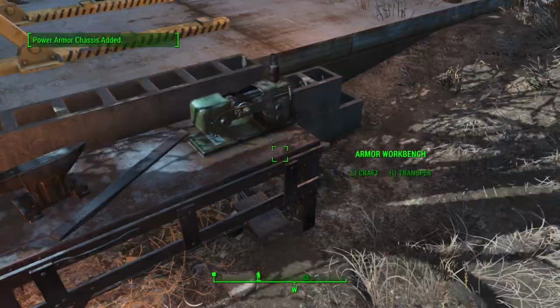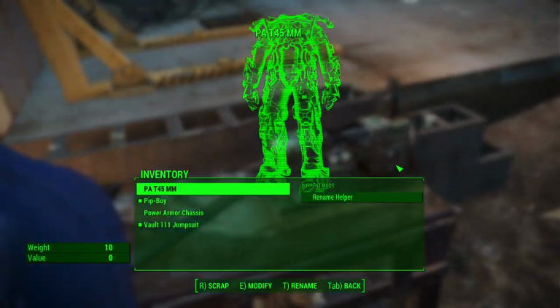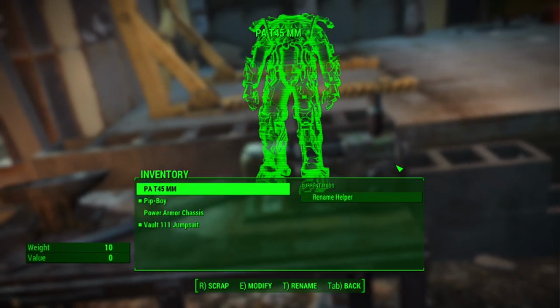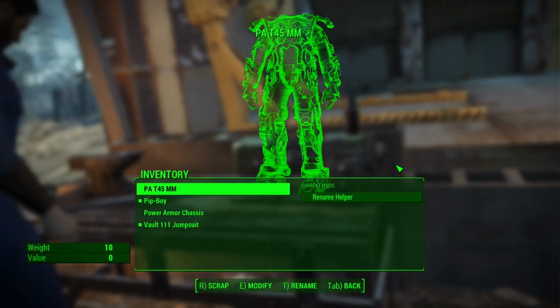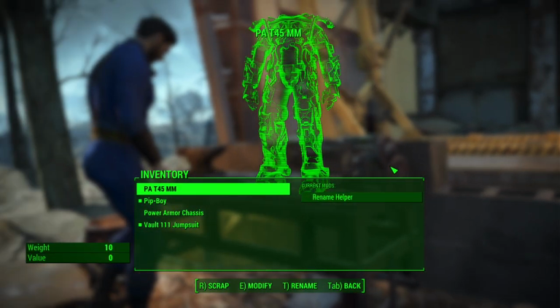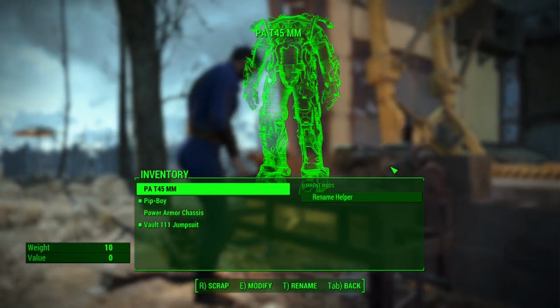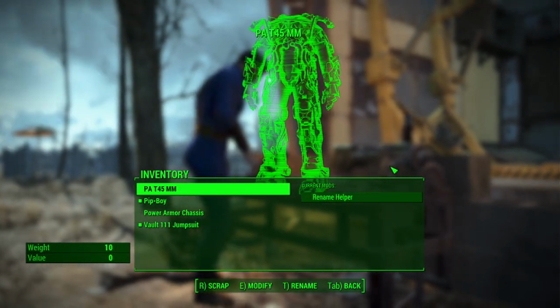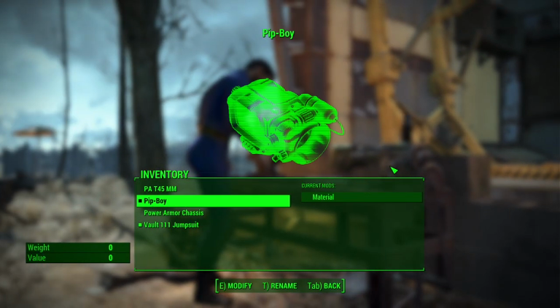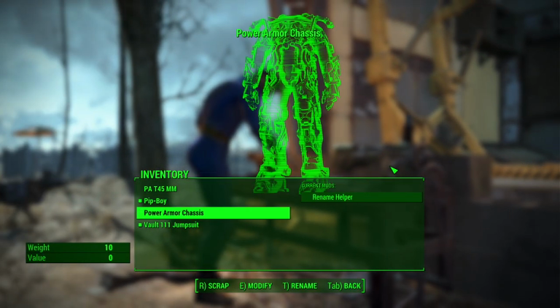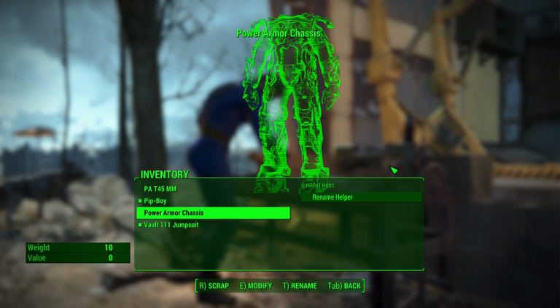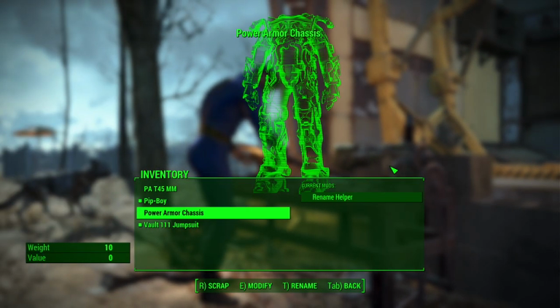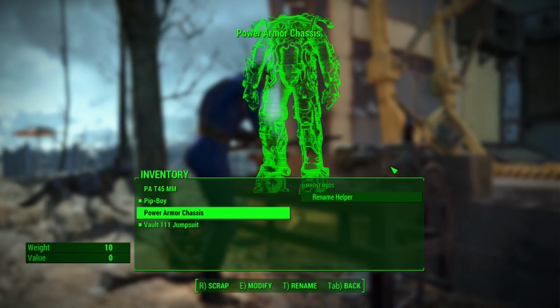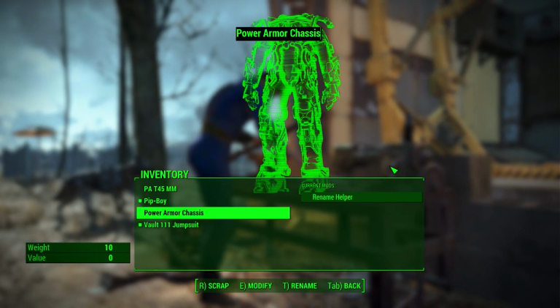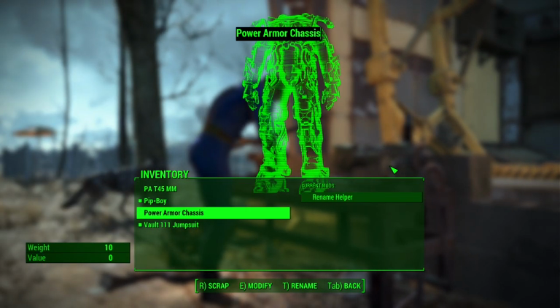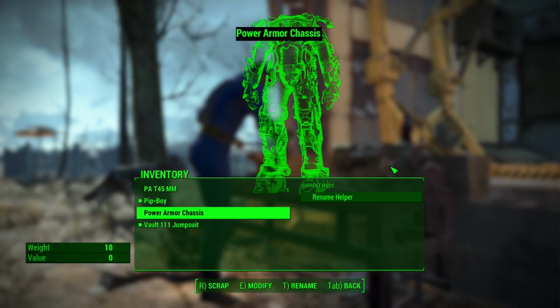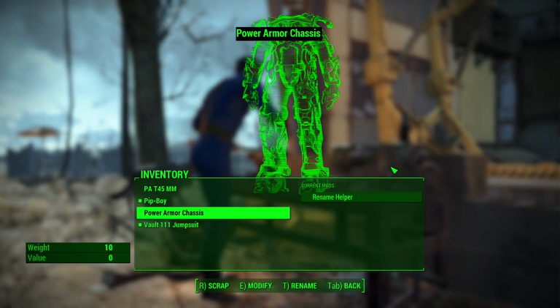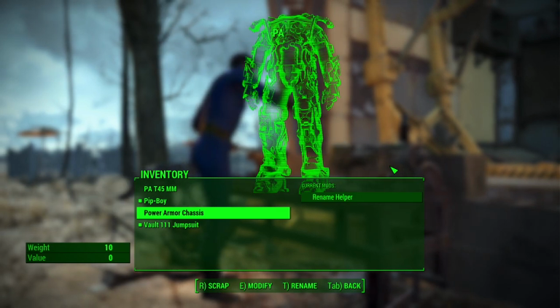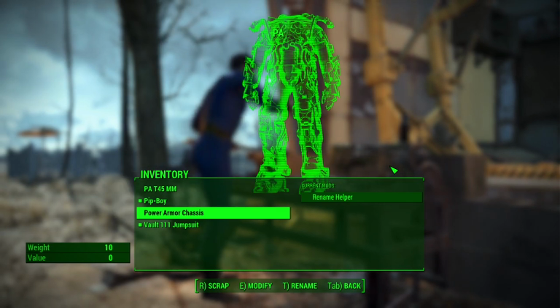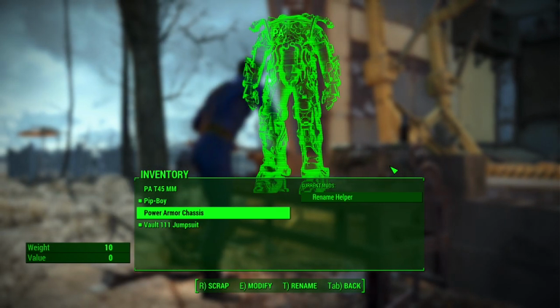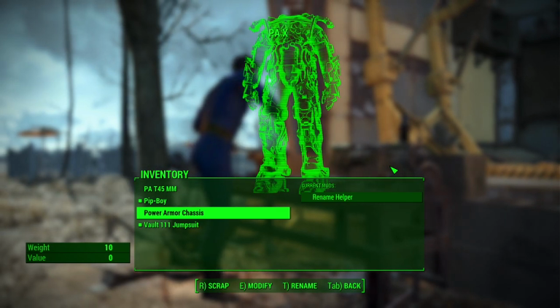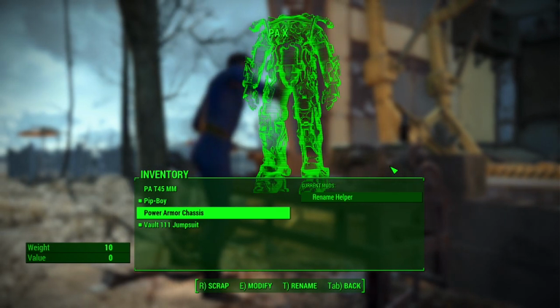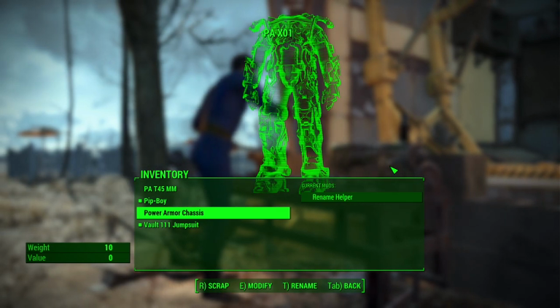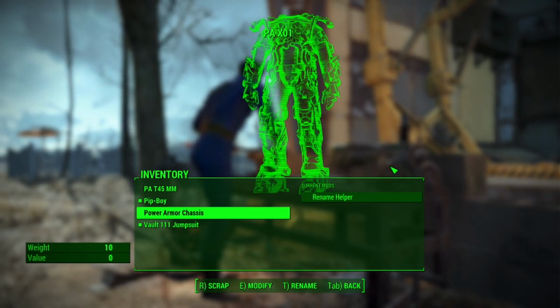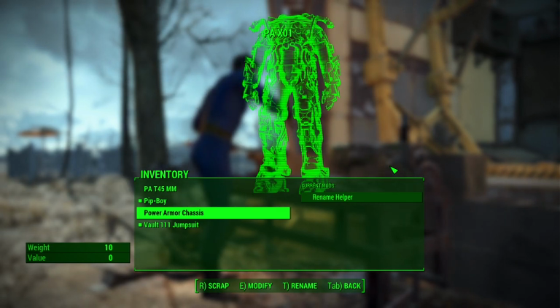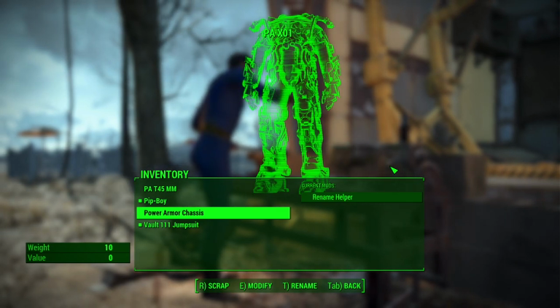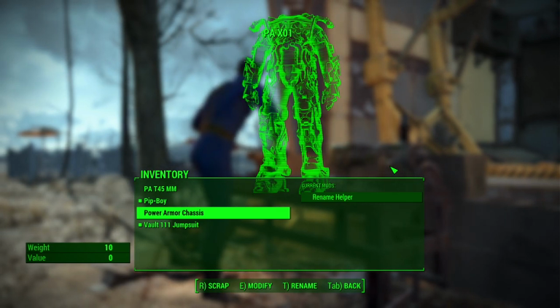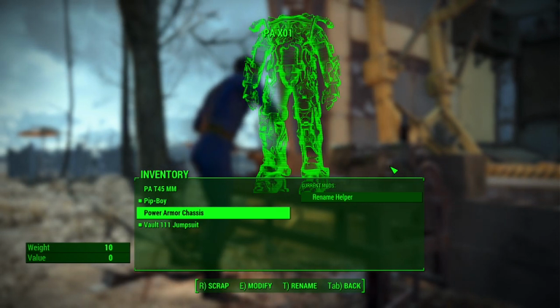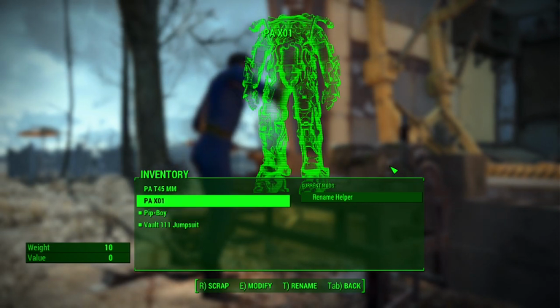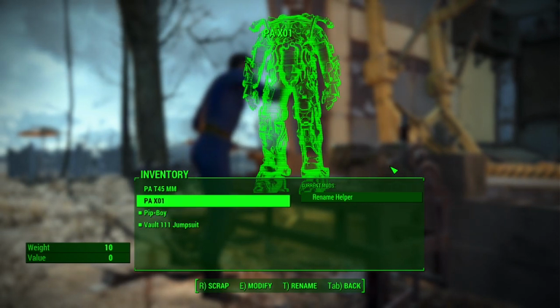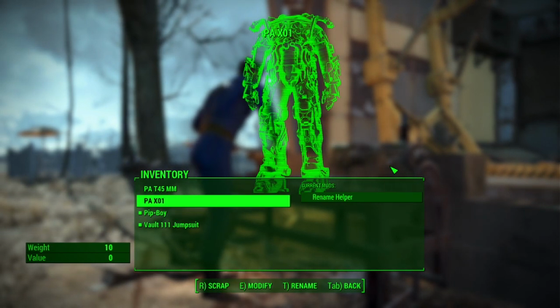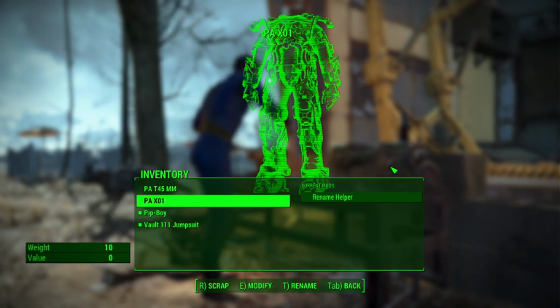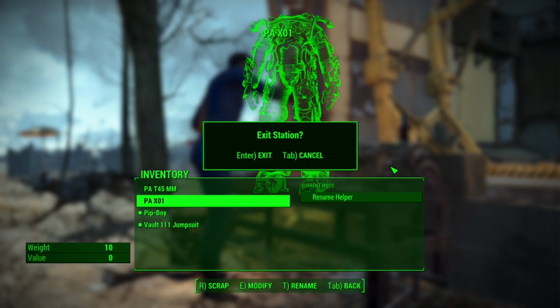After collecting it, you'll receive an item in your inventory named Power Armor Chassis. This can be renamed at the armor modification workbench.